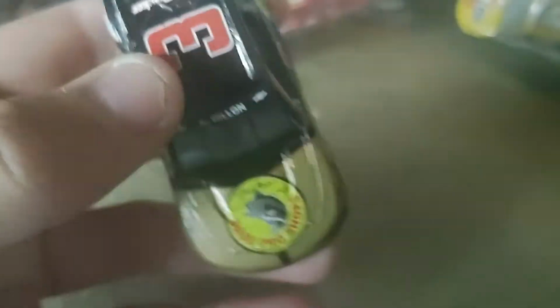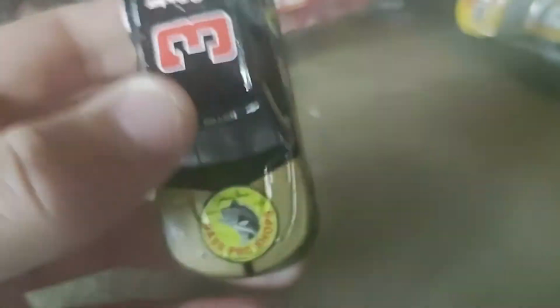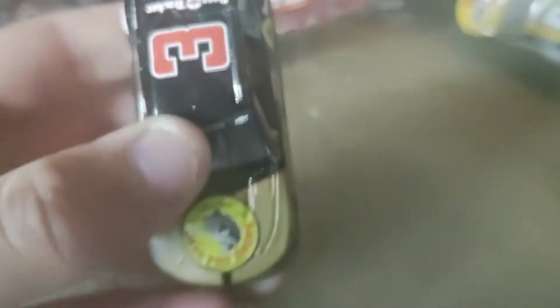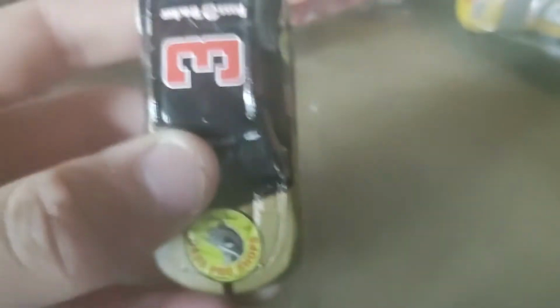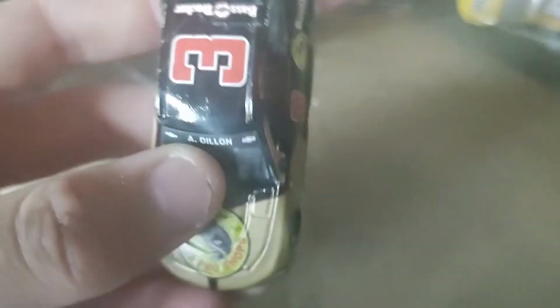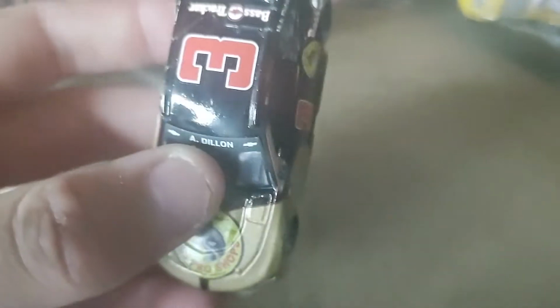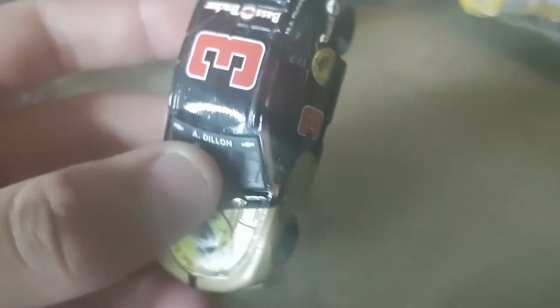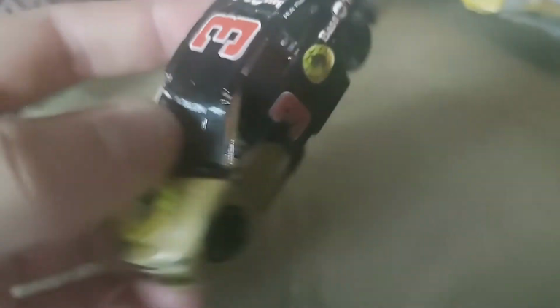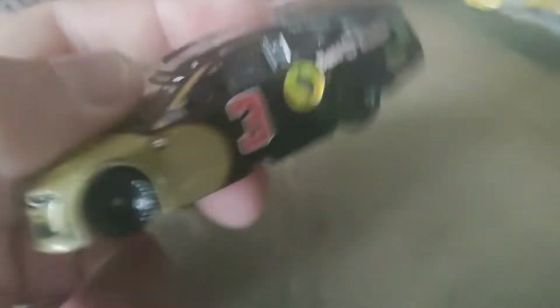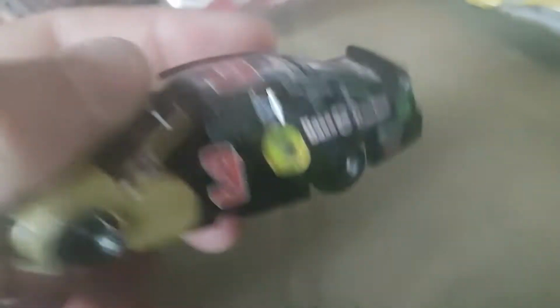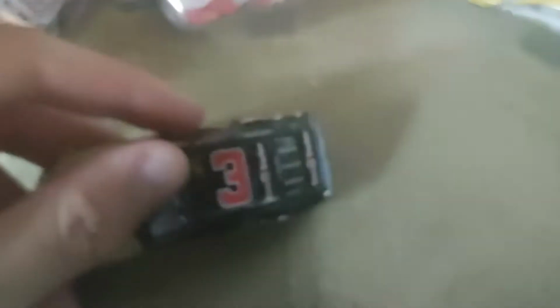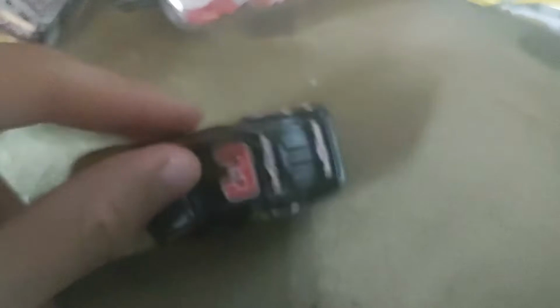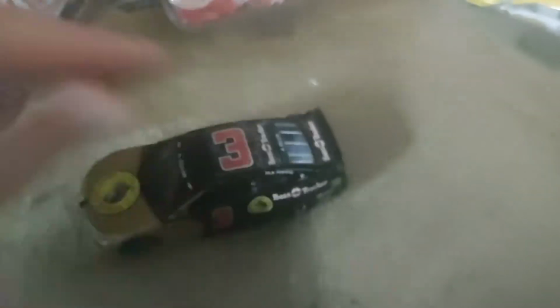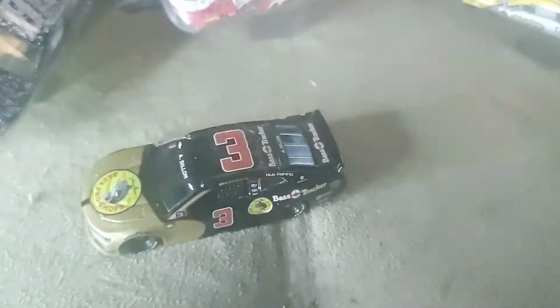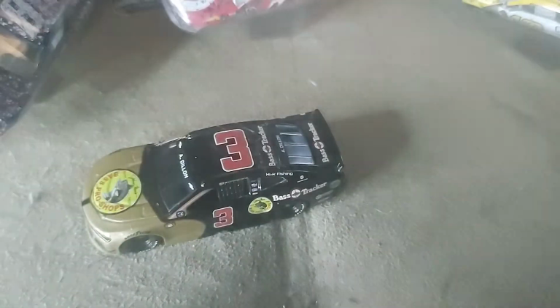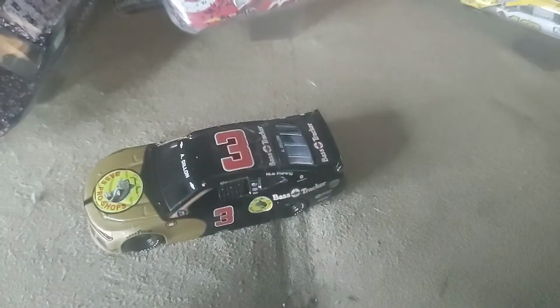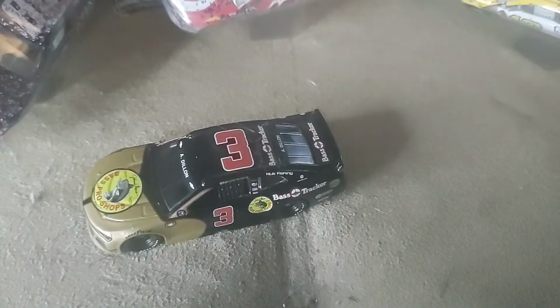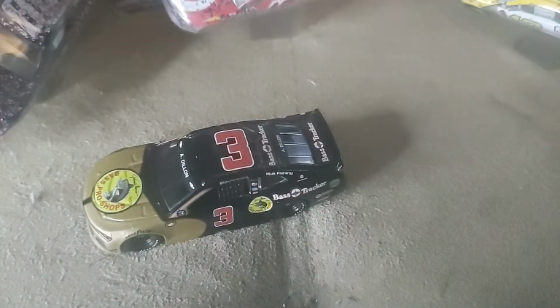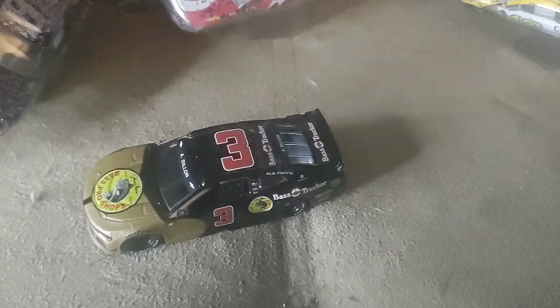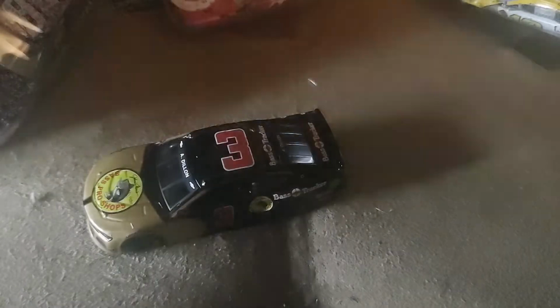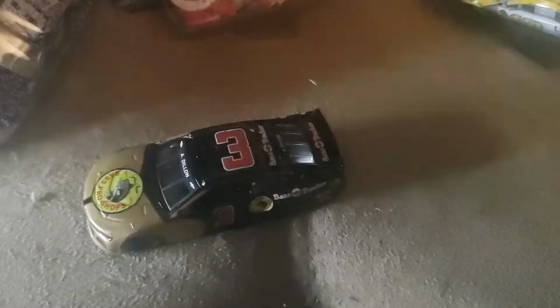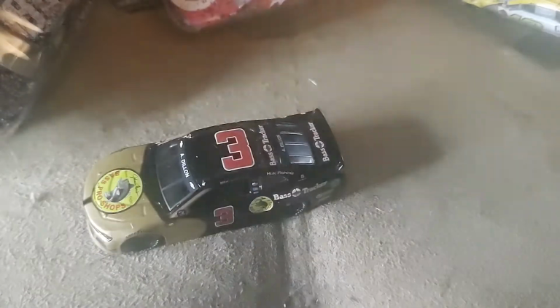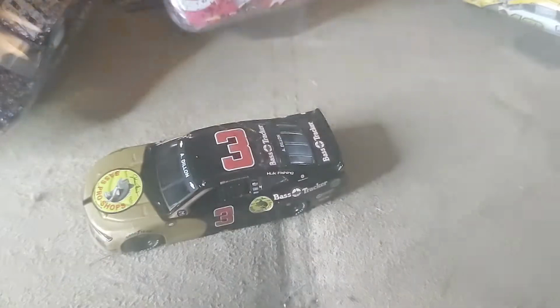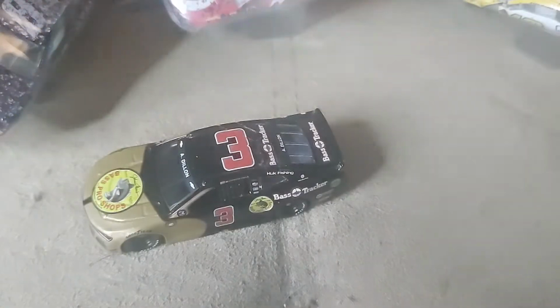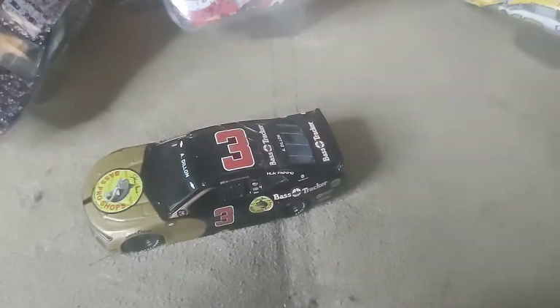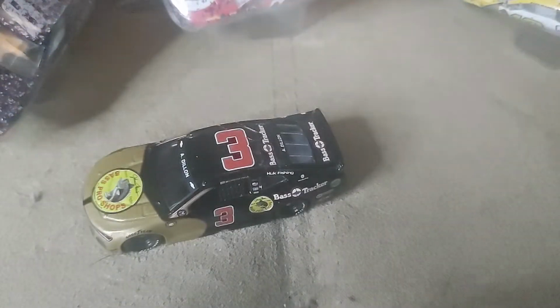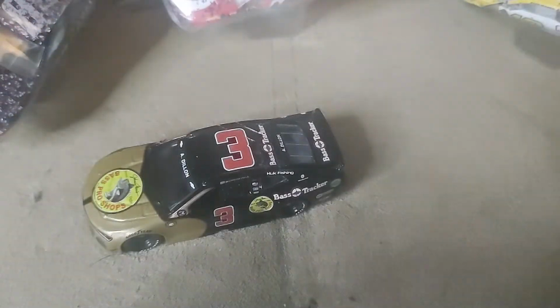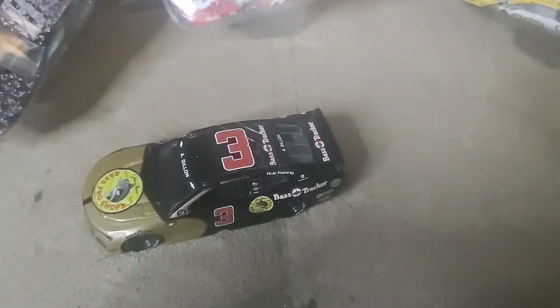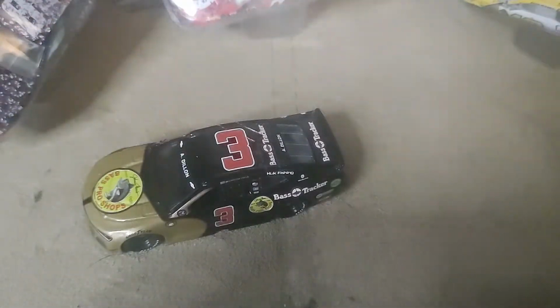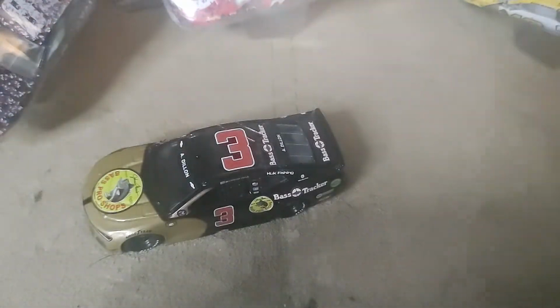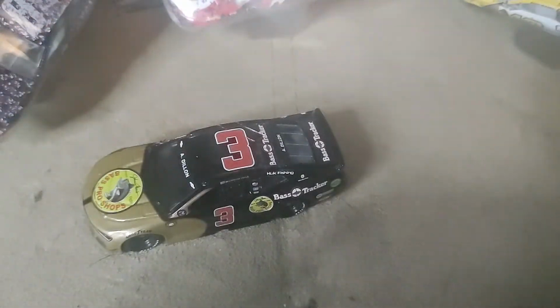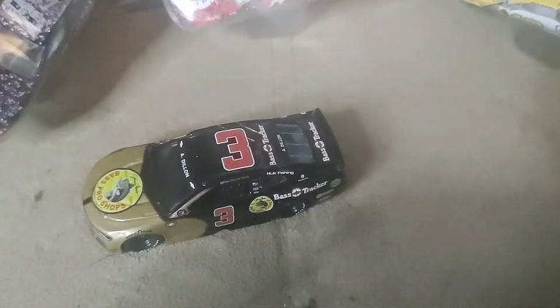Overall really nice diecast. I do like this throwback — it is a throwback to Wendell Scott.